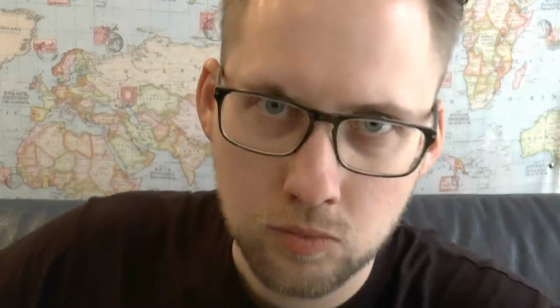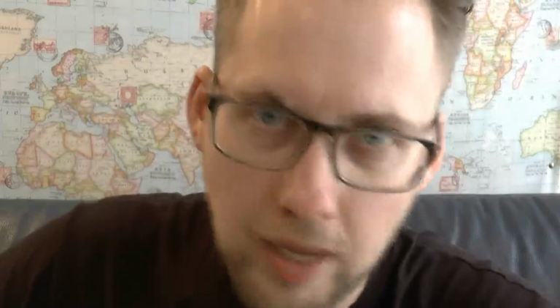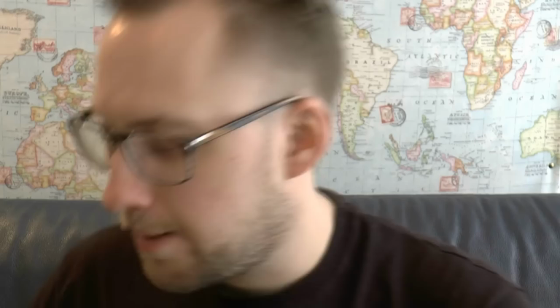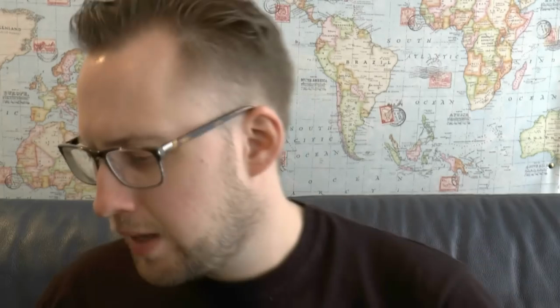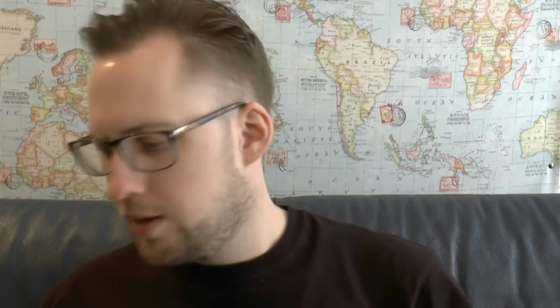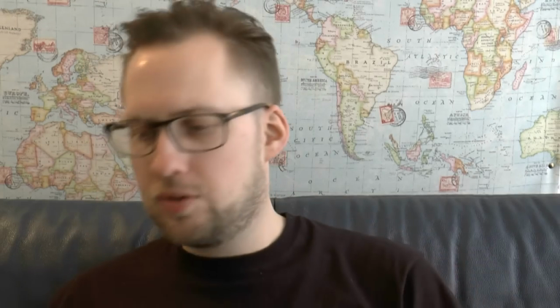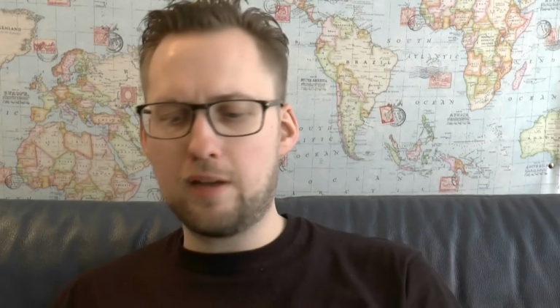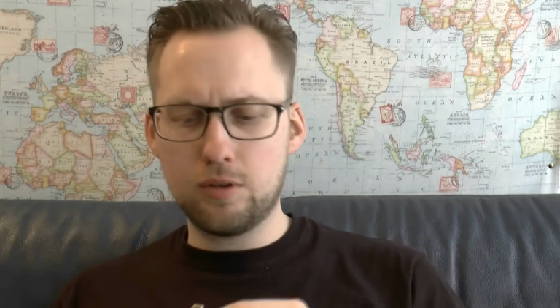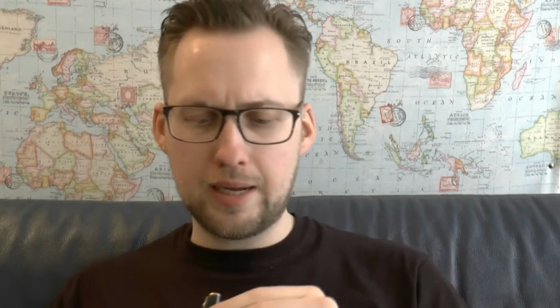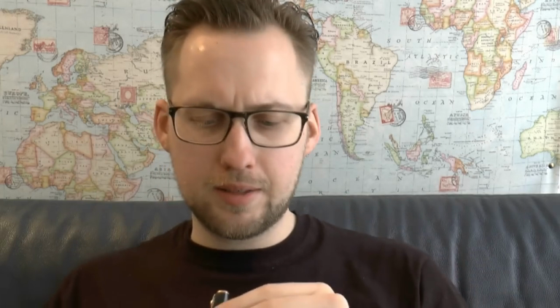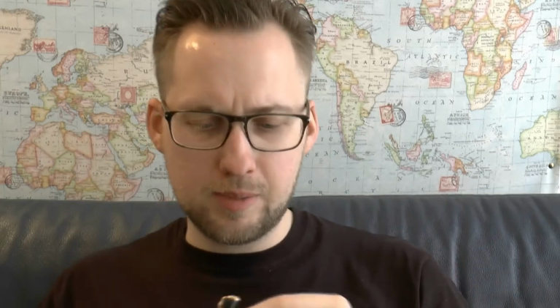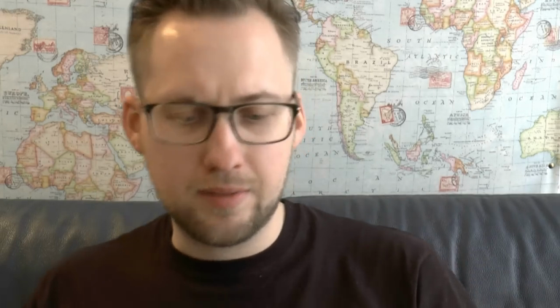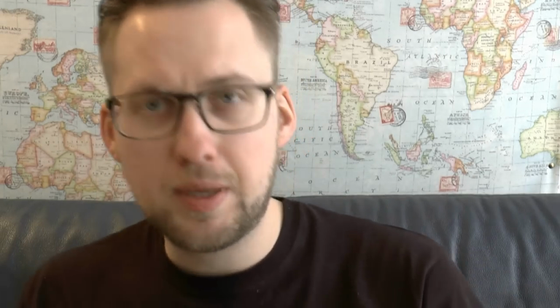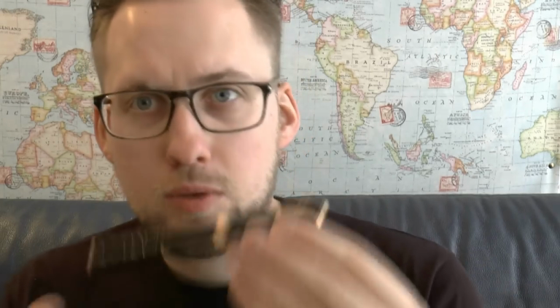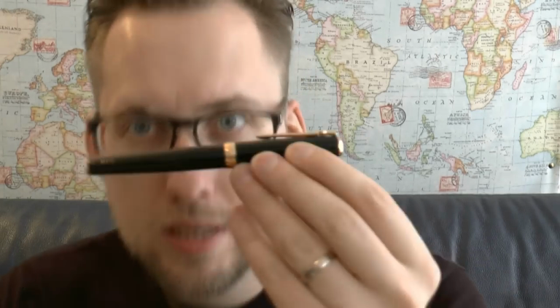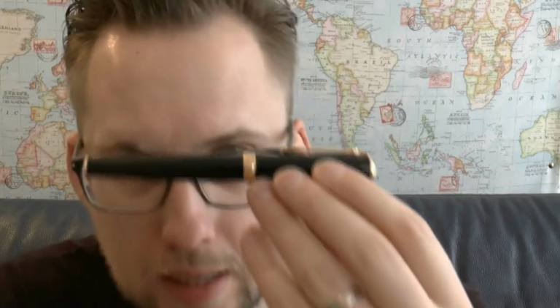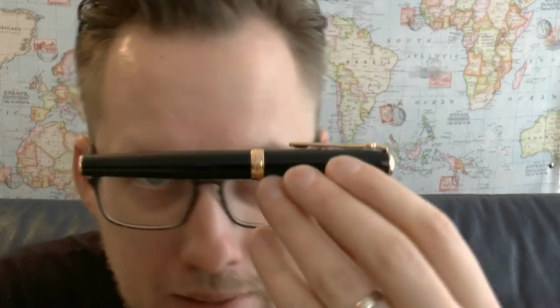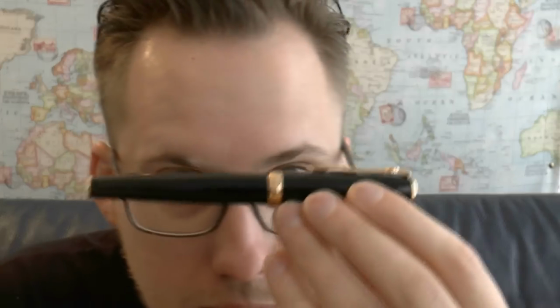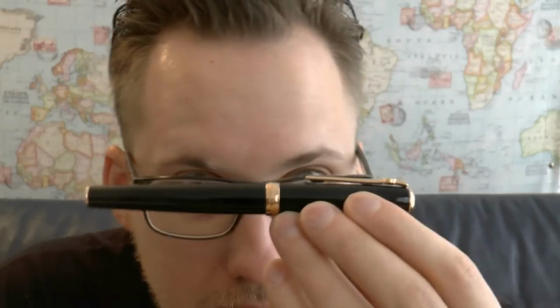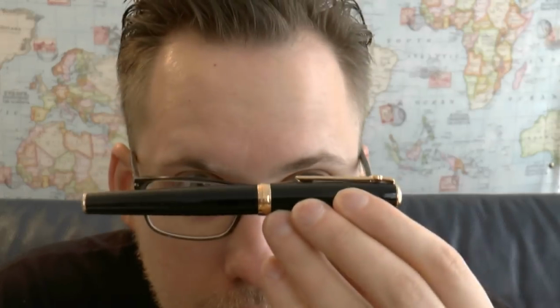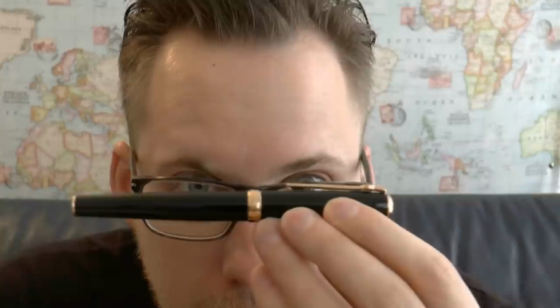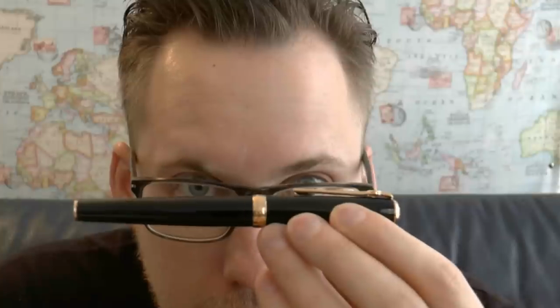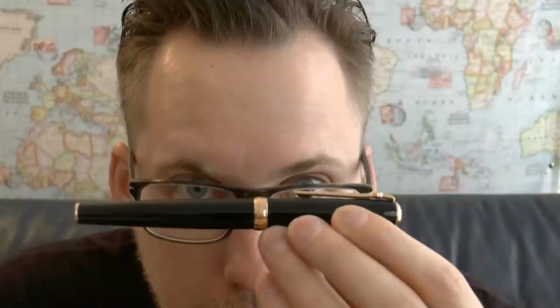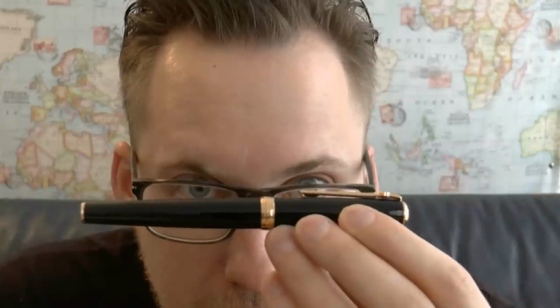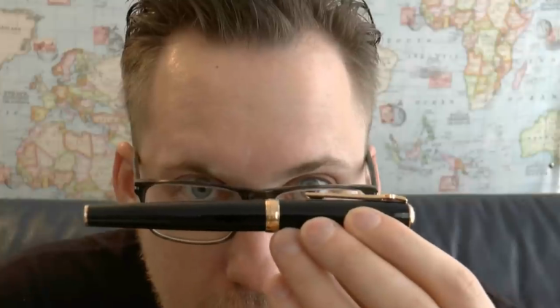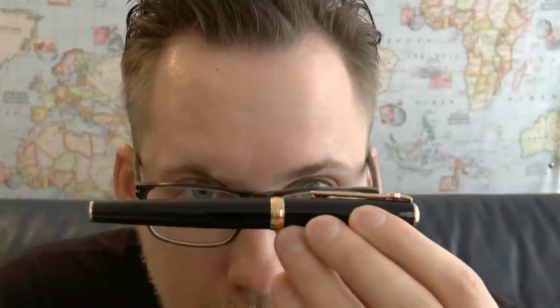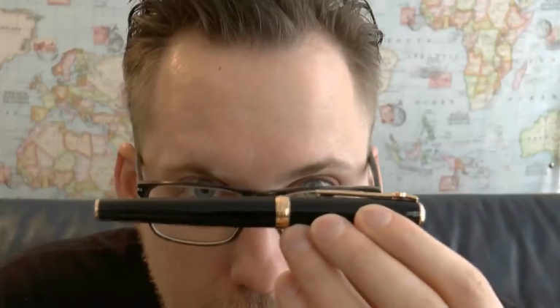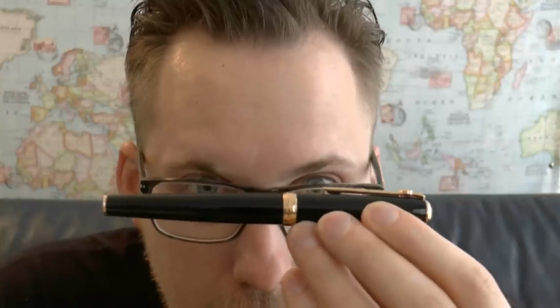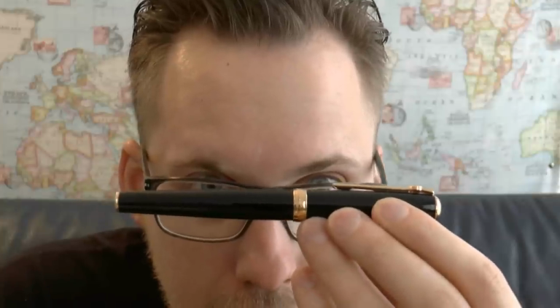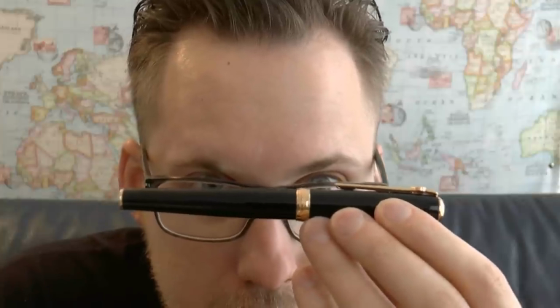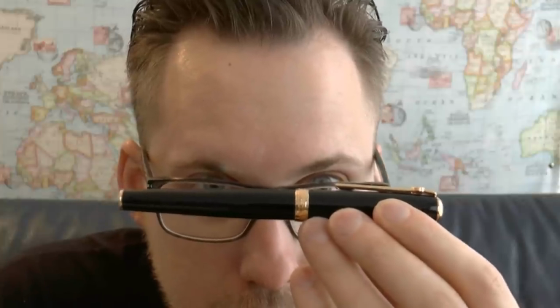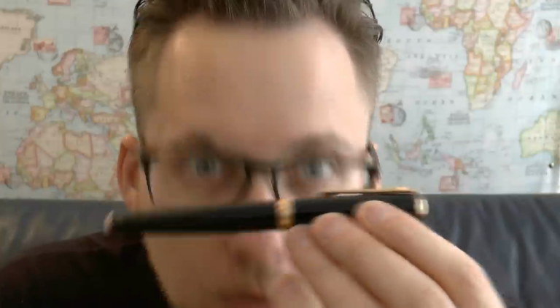Hey there! Today we'll have a look at this pen. This pen was lent to me by a friend, and it's an interesting one.